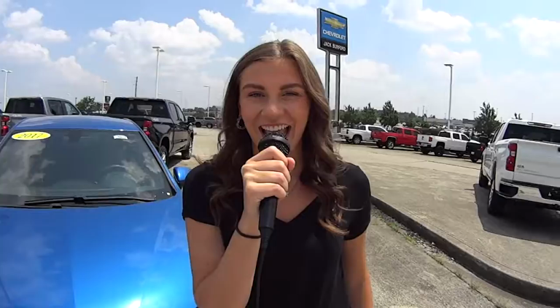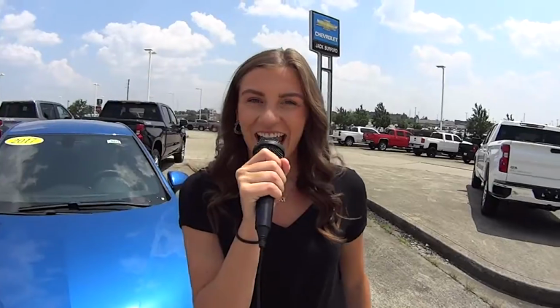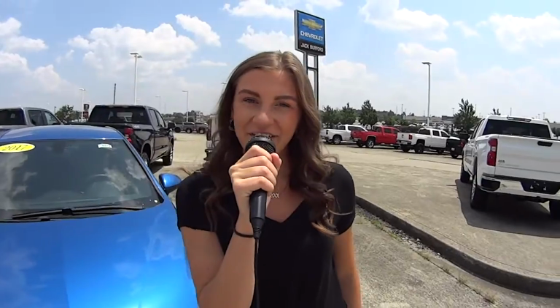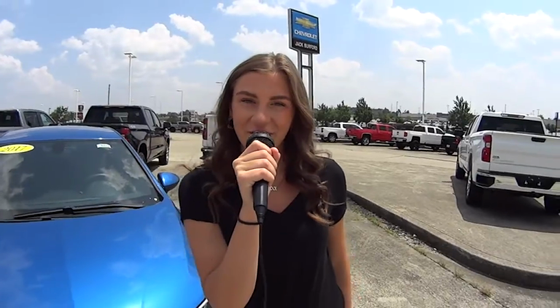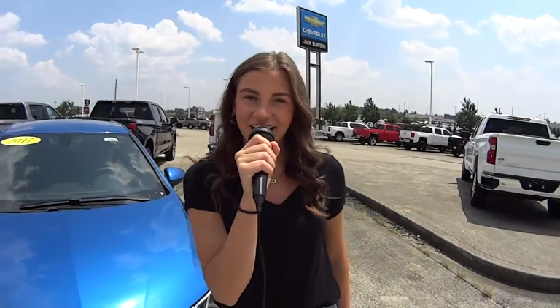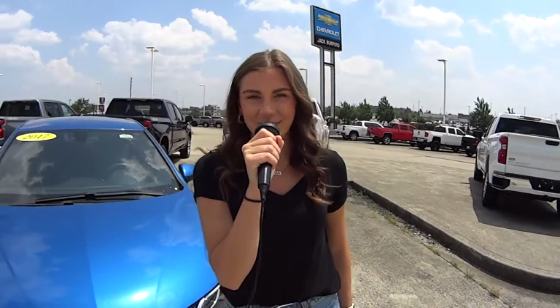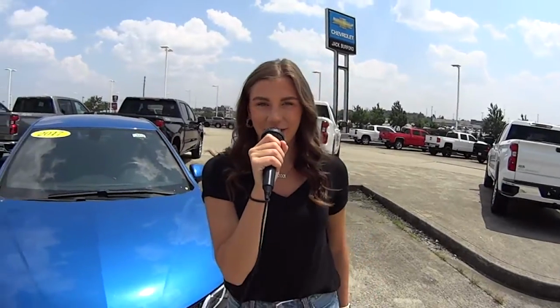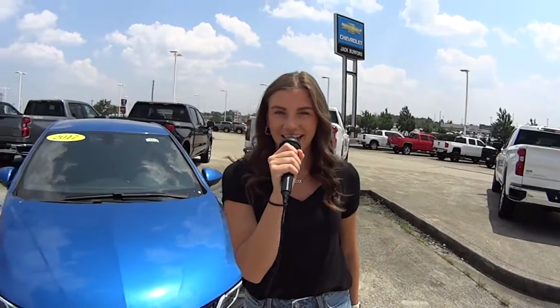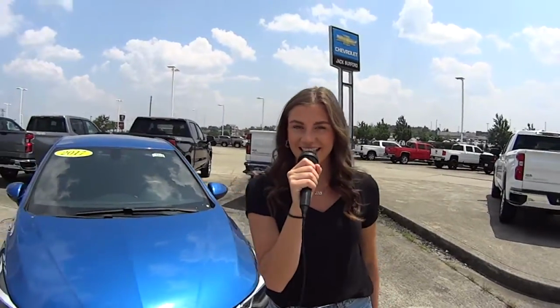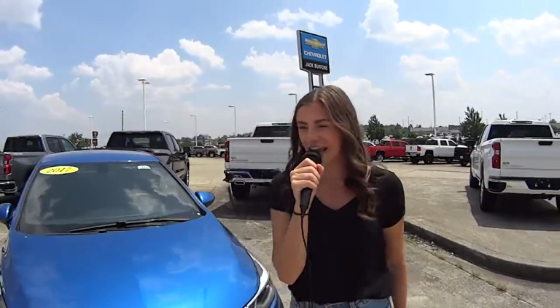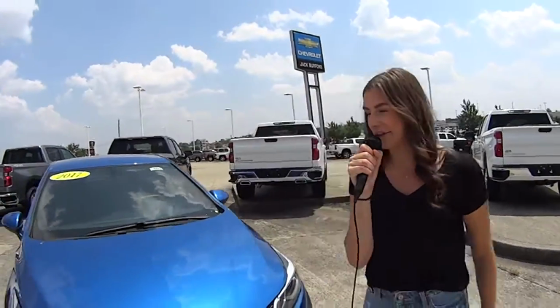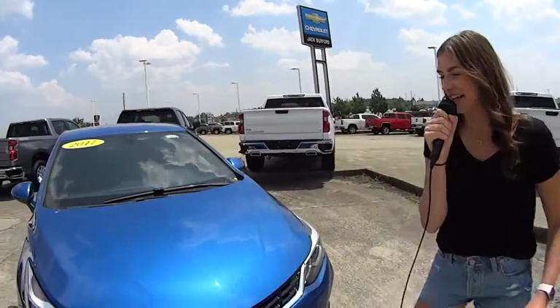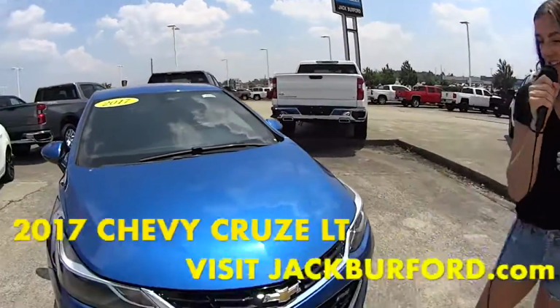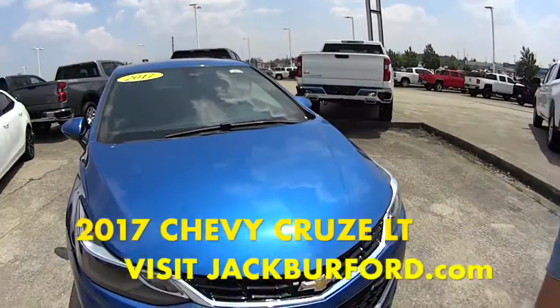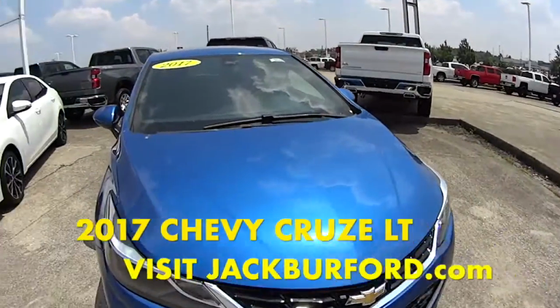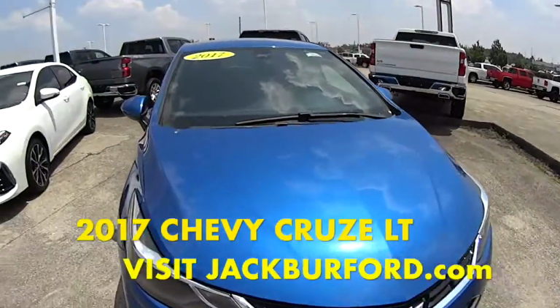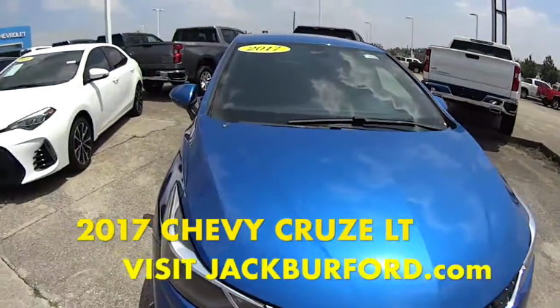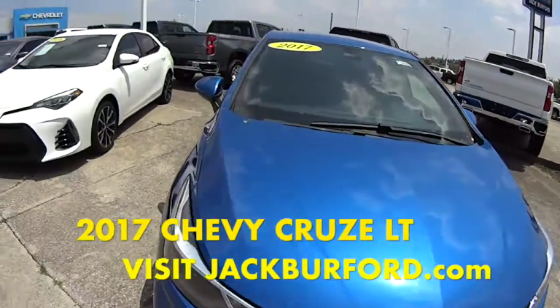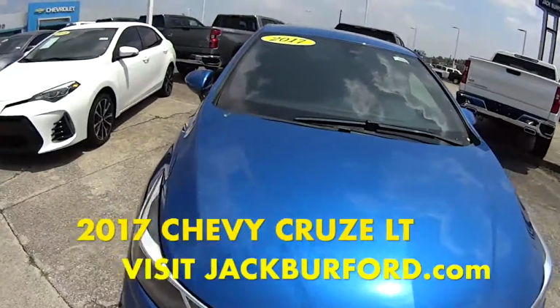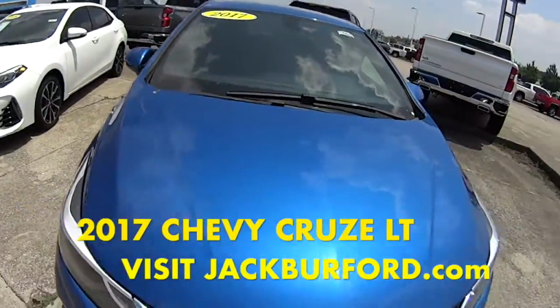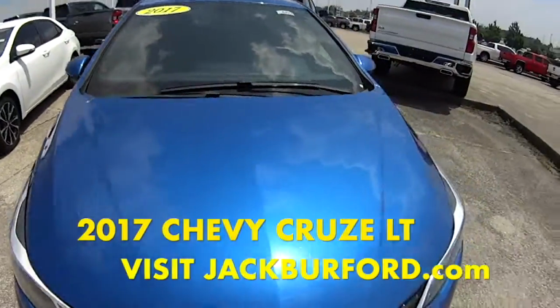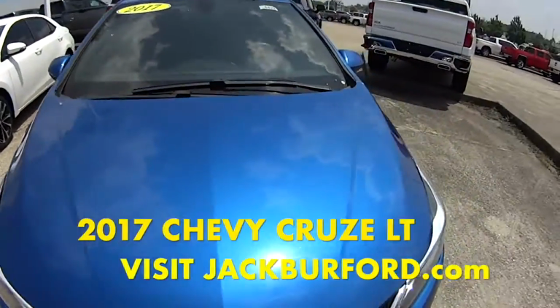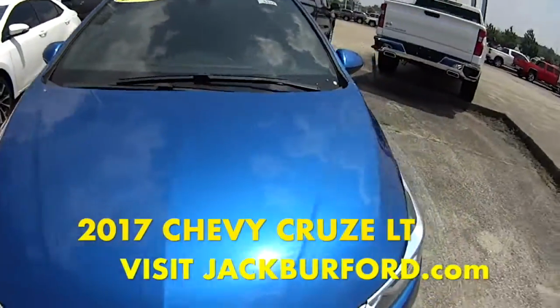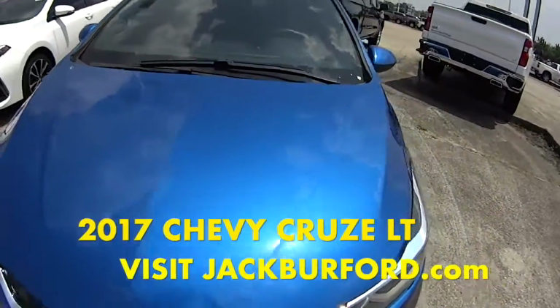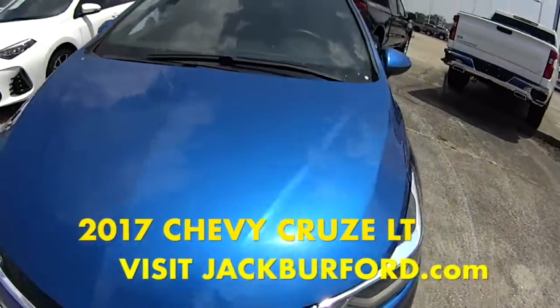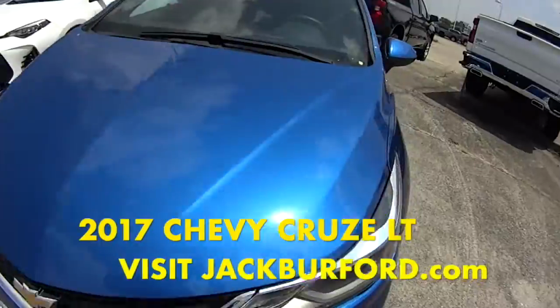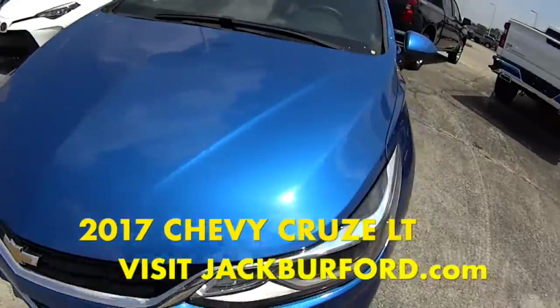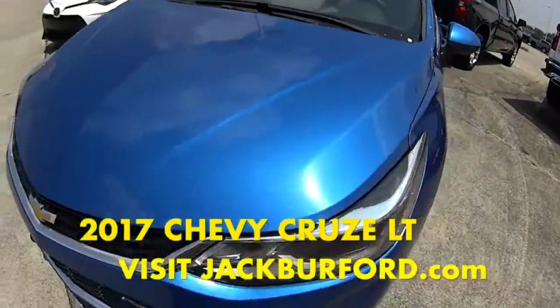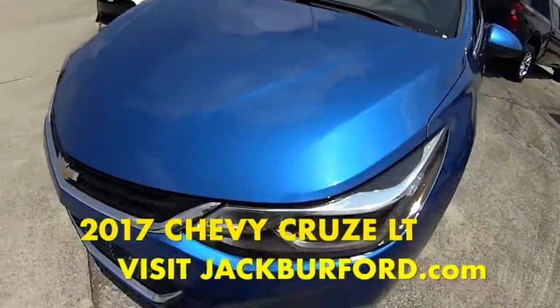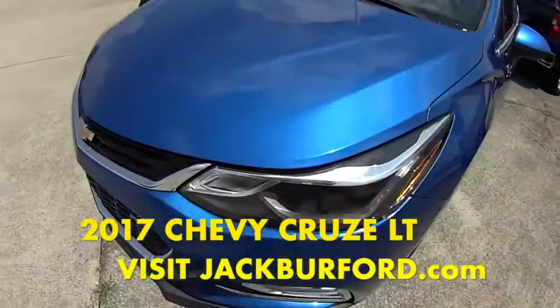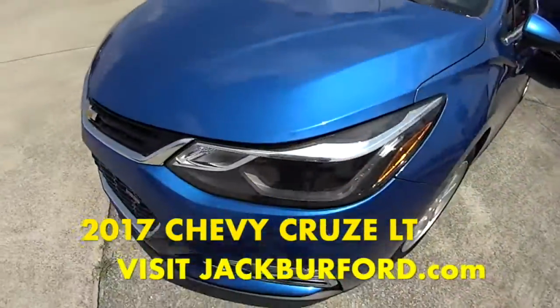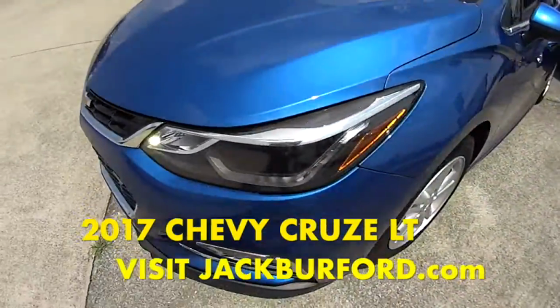Hey everyone, it's Mallory and today we're looking at this Kinetic Blue 2017 Chevy Cruze. It's an RS.